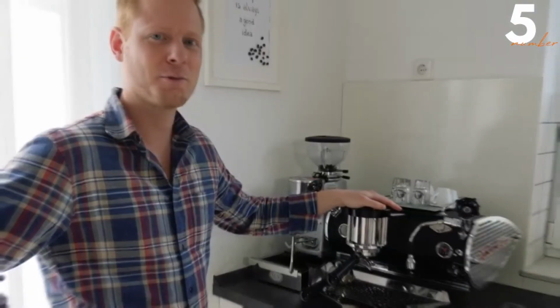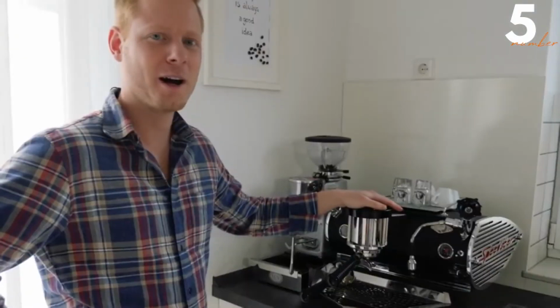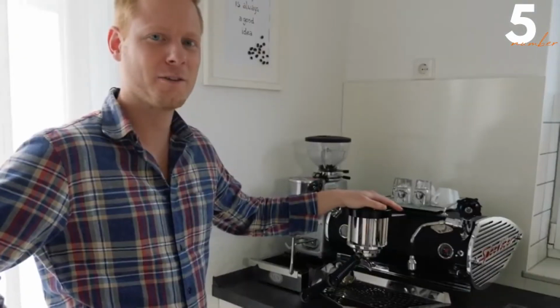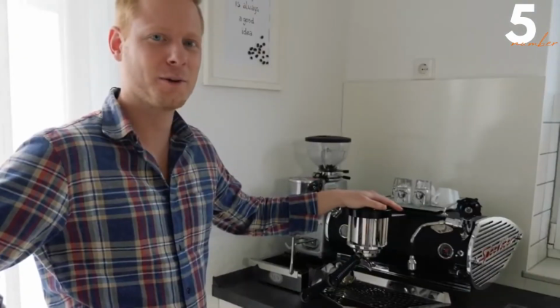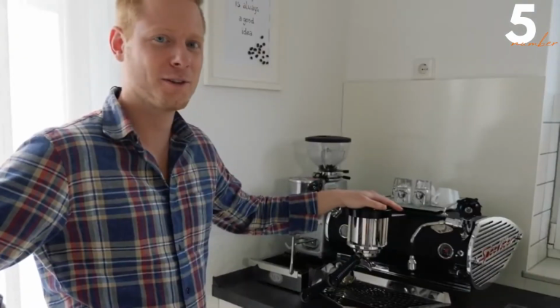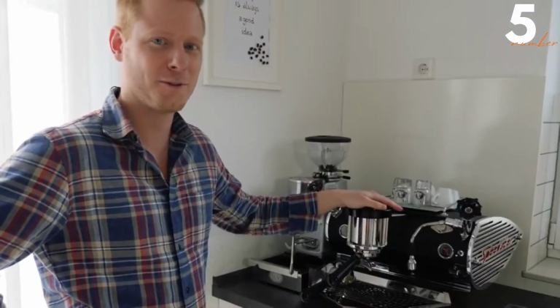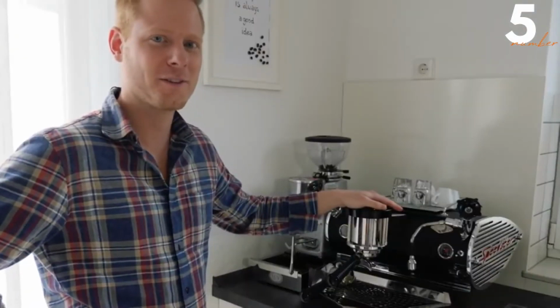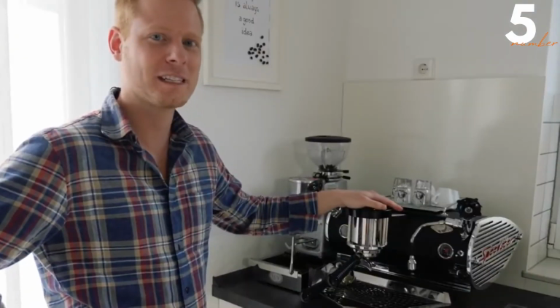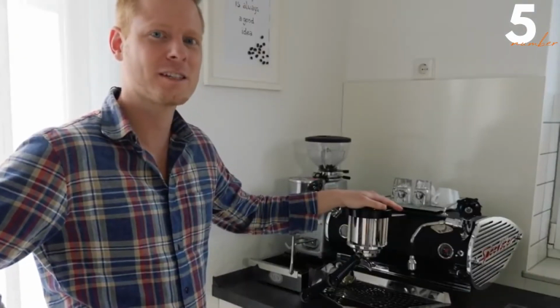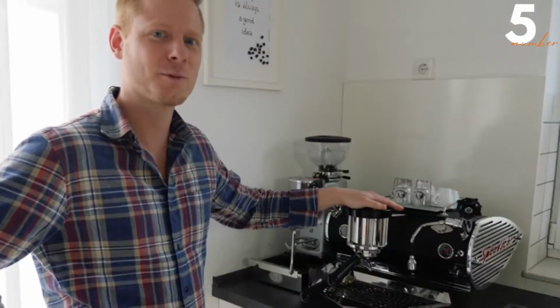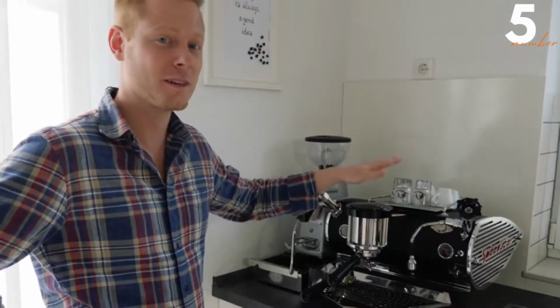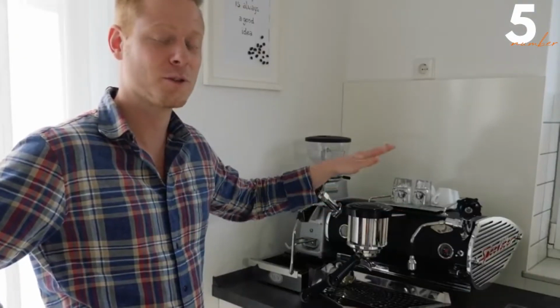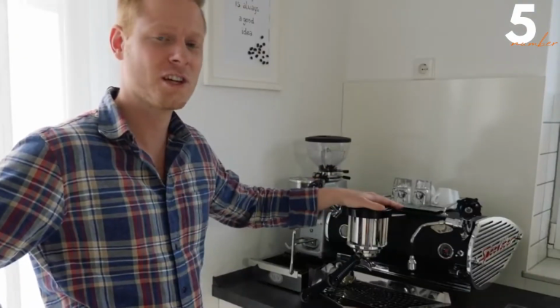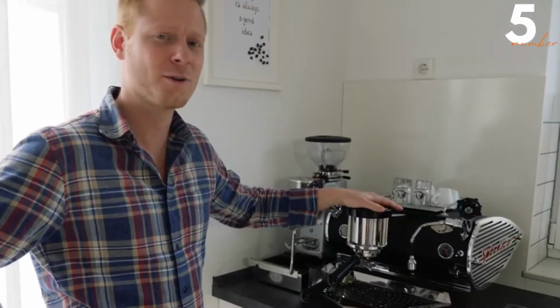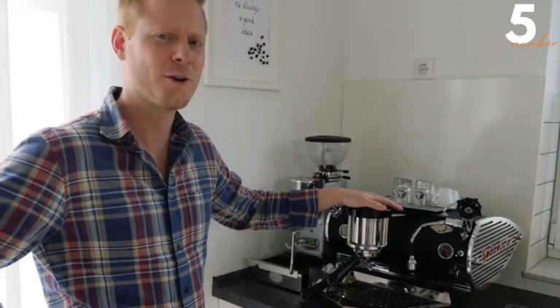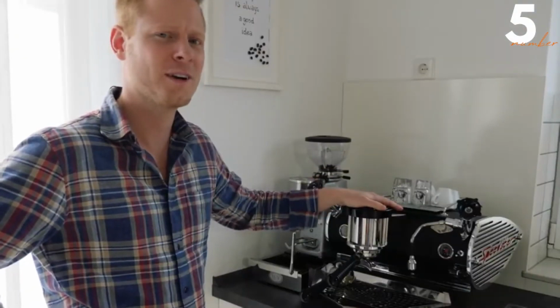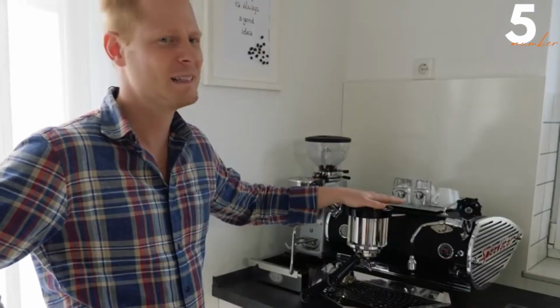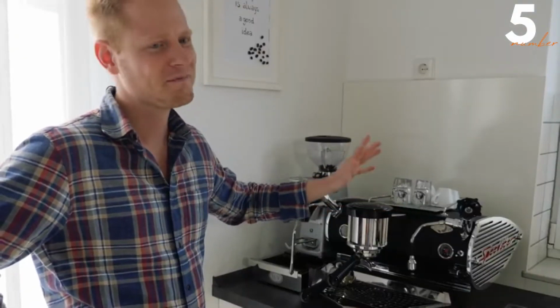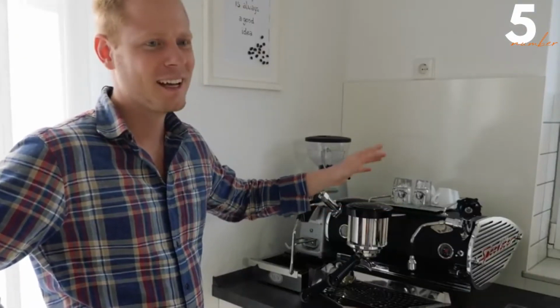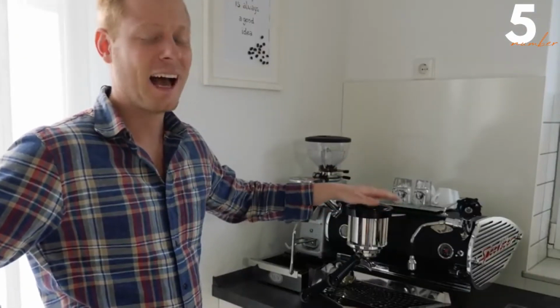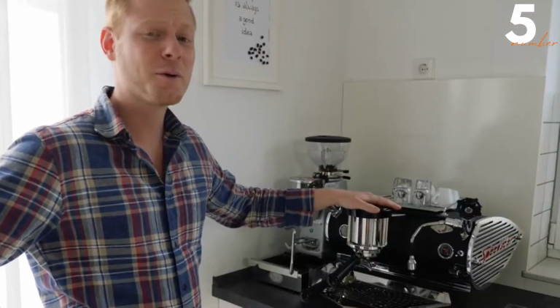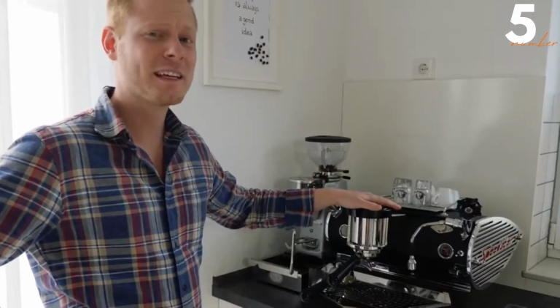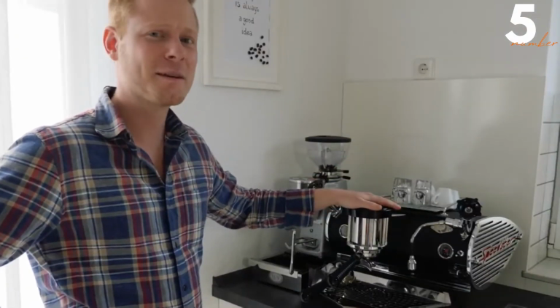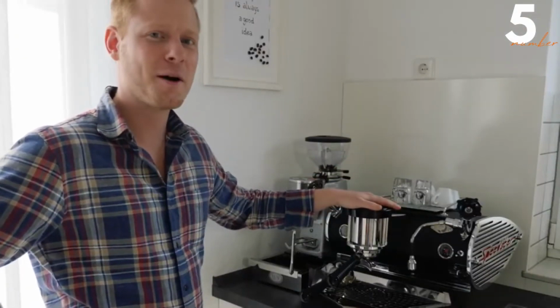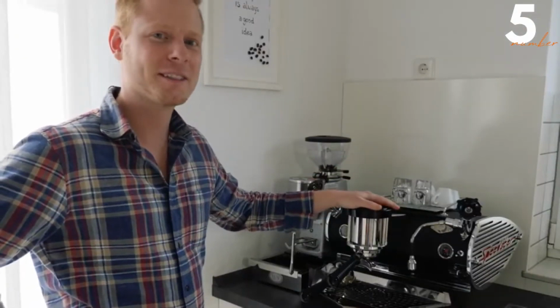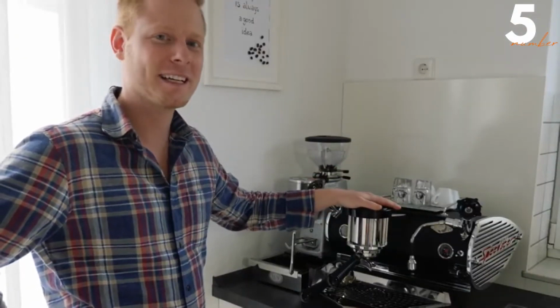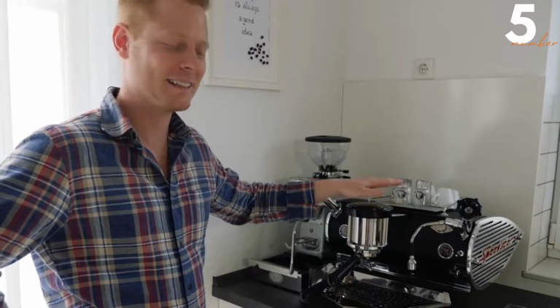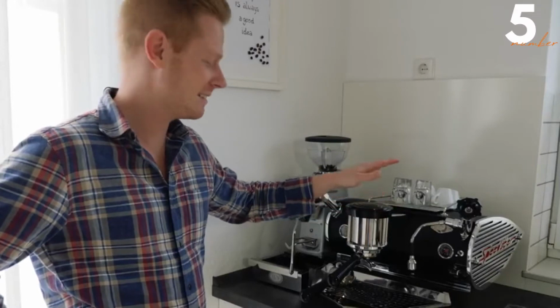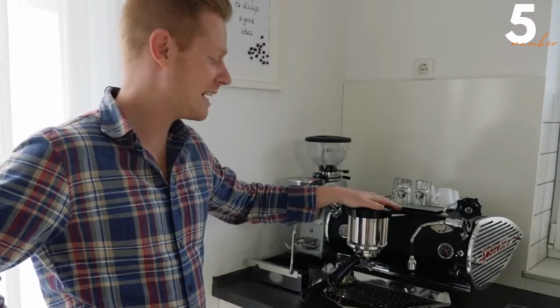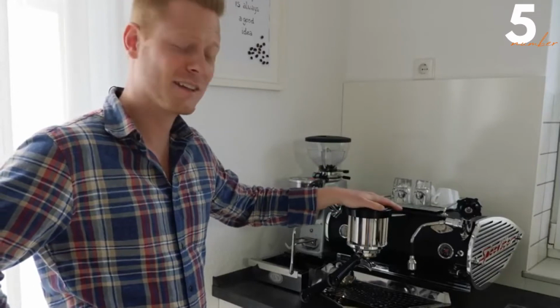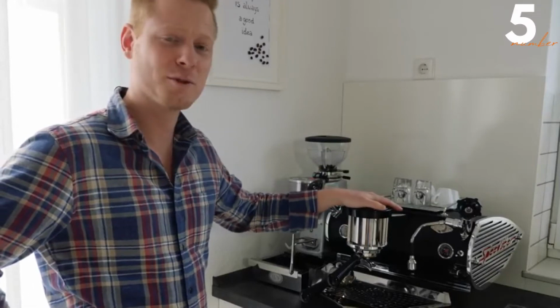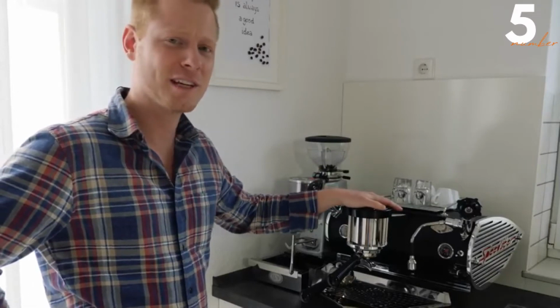Your wife puts you in front of the decision: the machine or her. I would think about taking the machine.